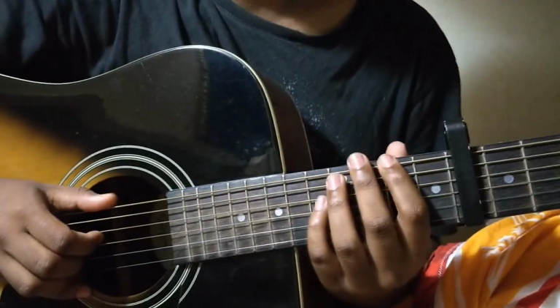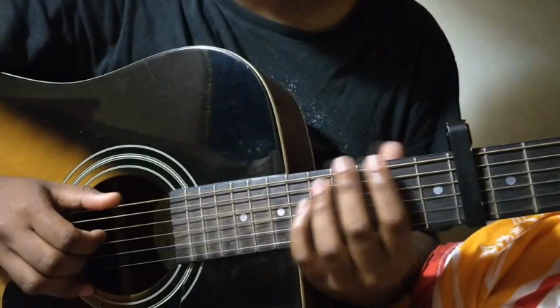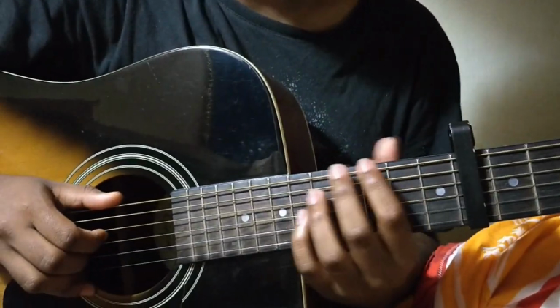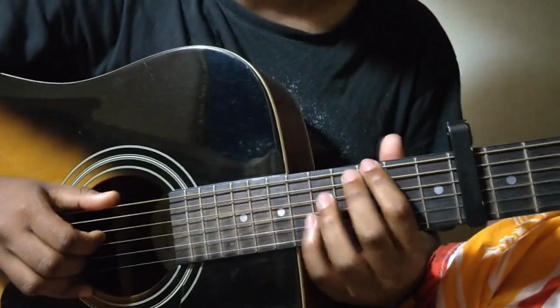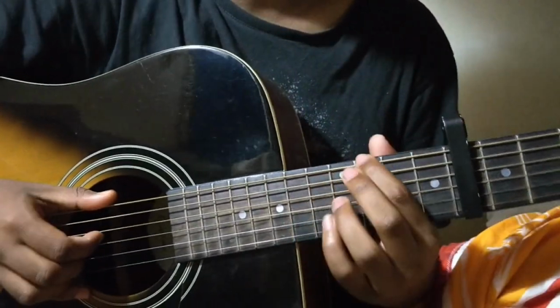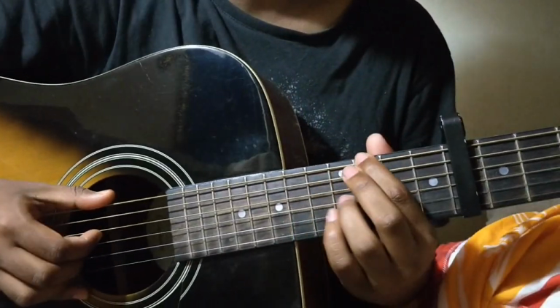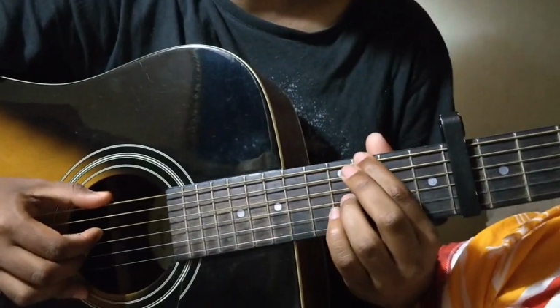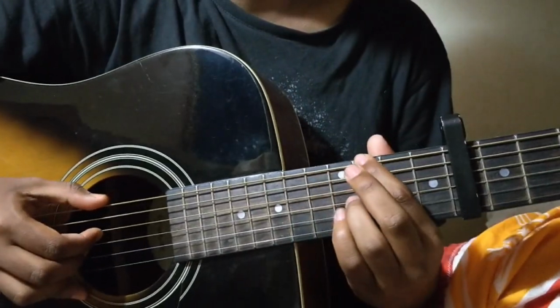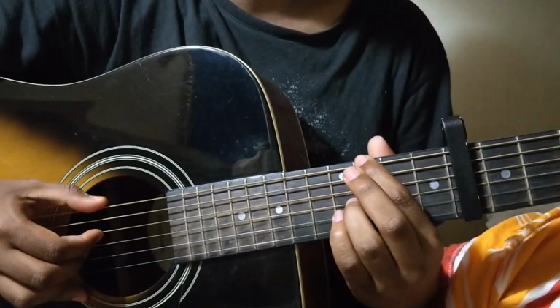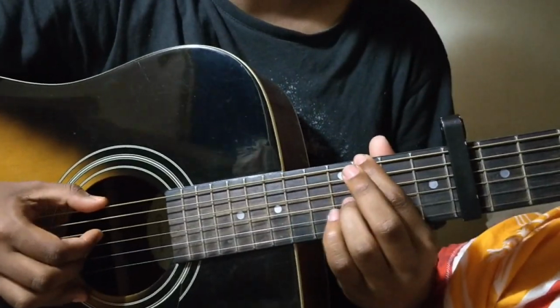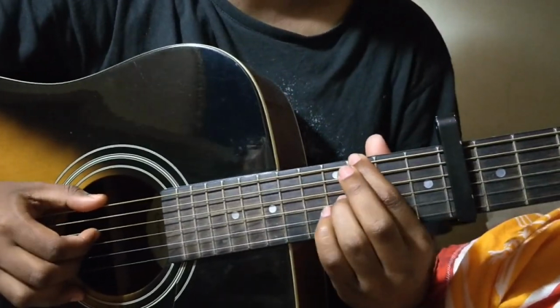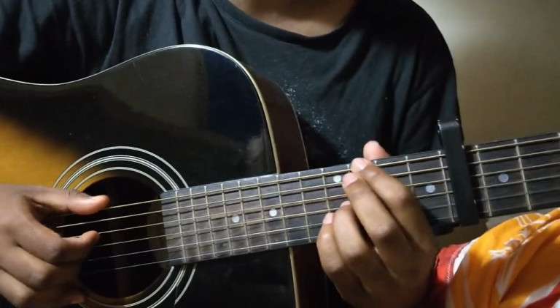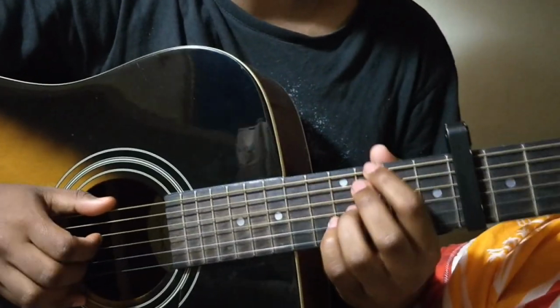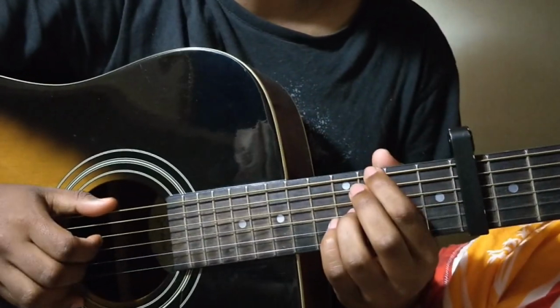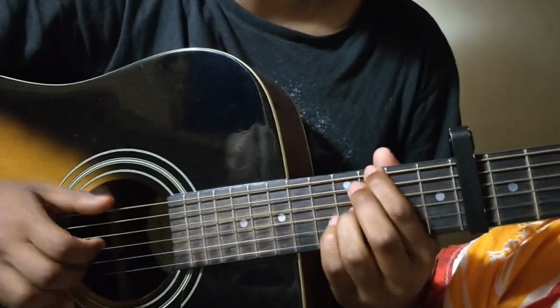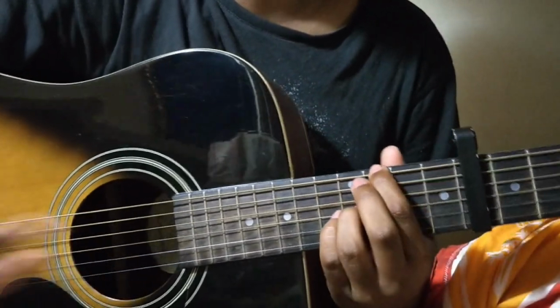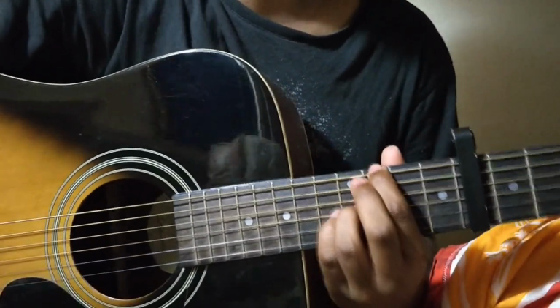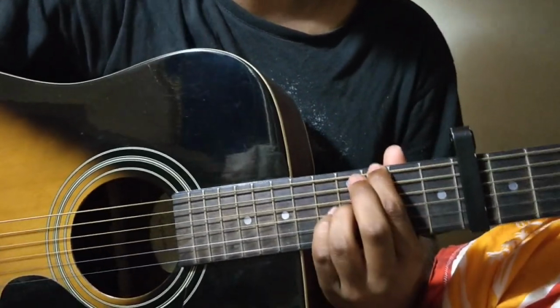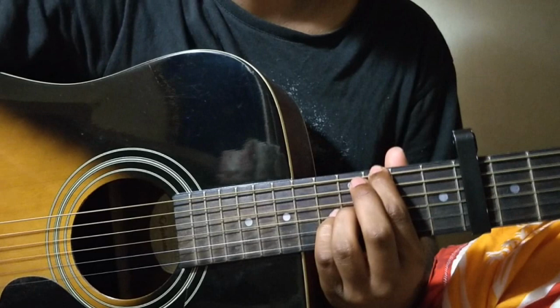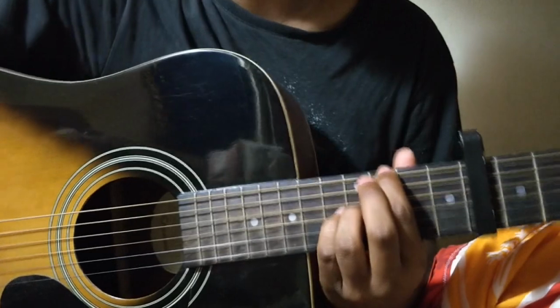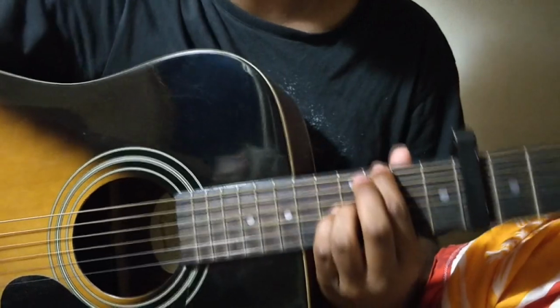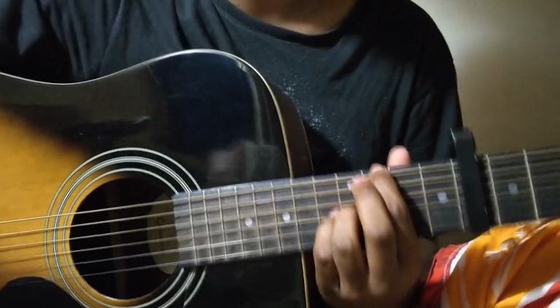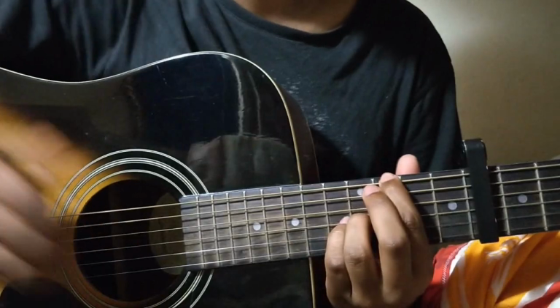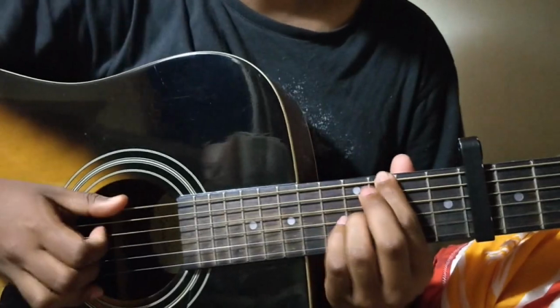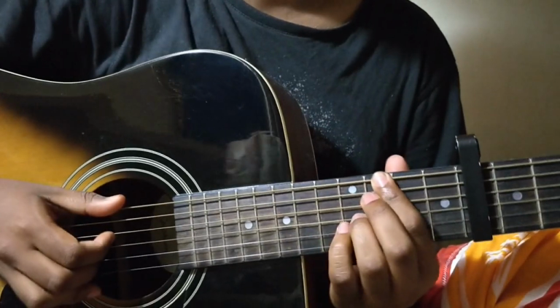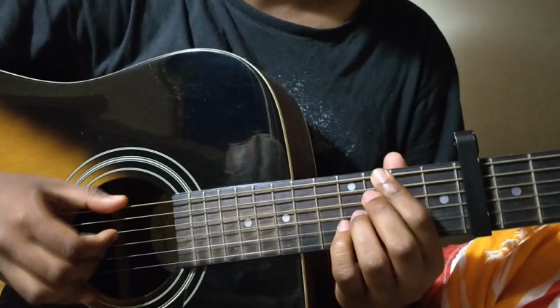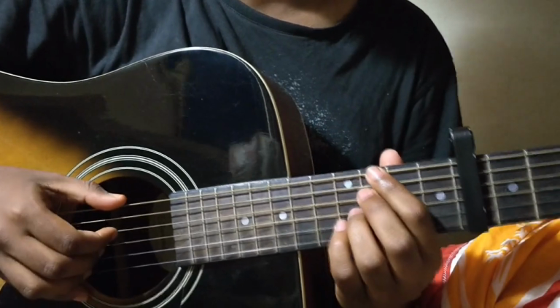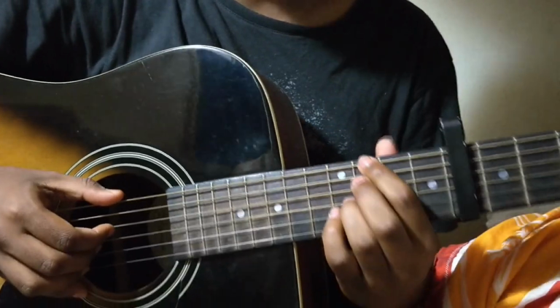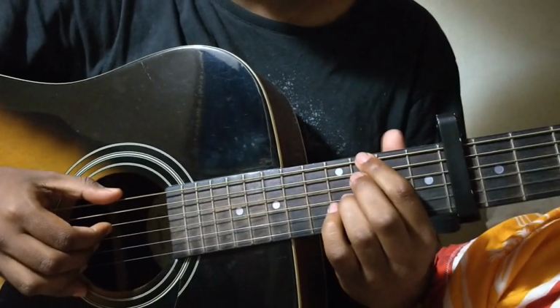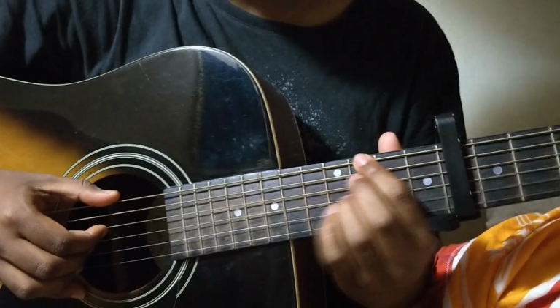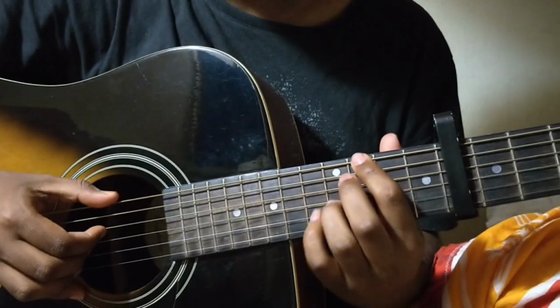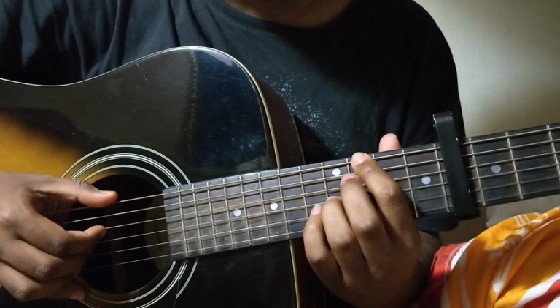Next is the first verse, which is Kamosh Bheedme. It is played like this.